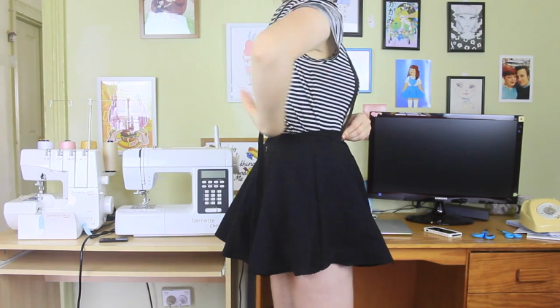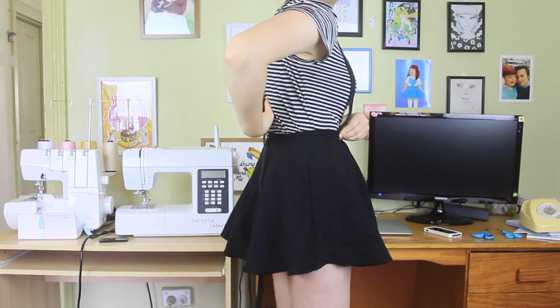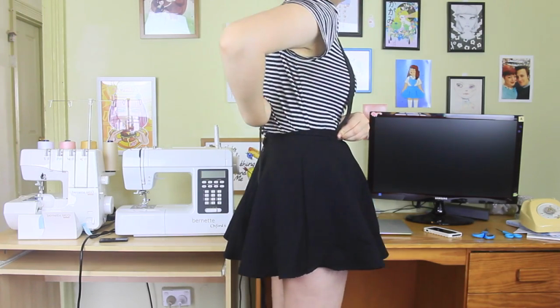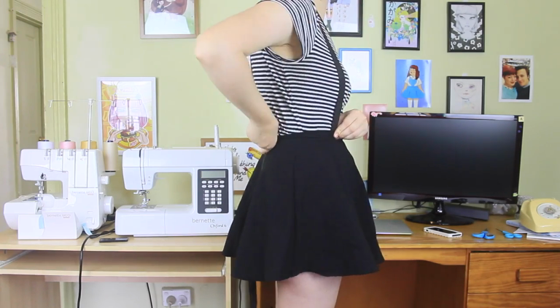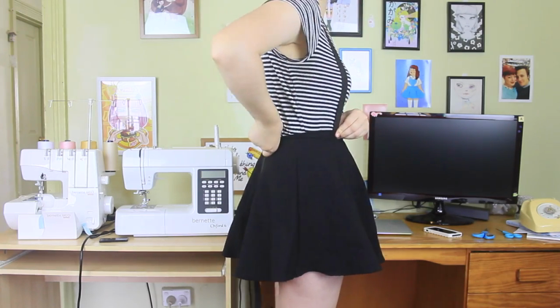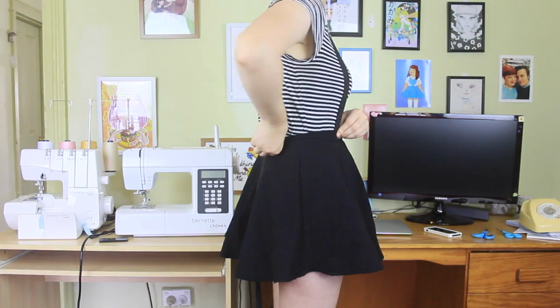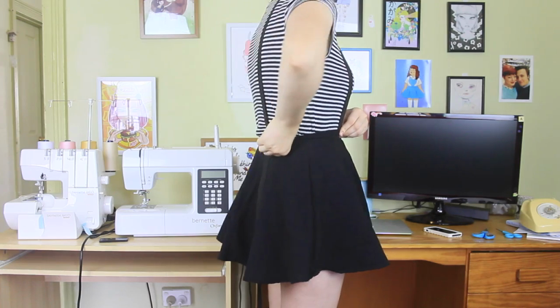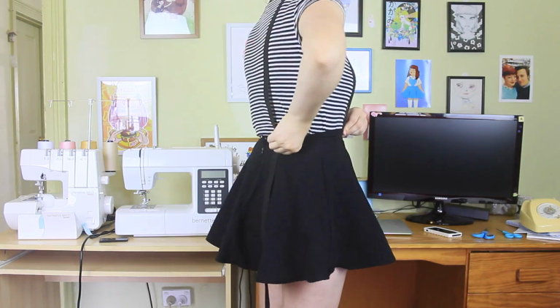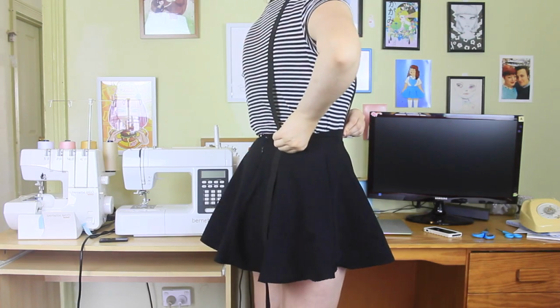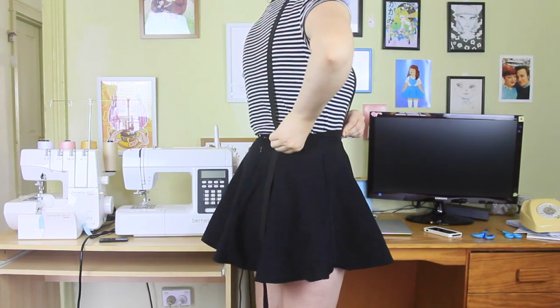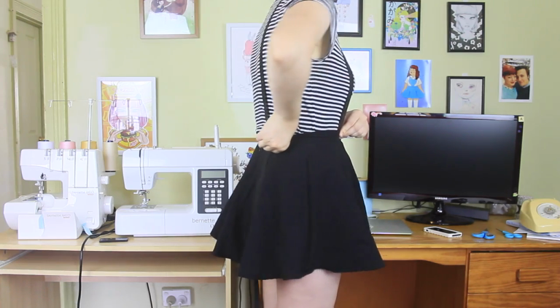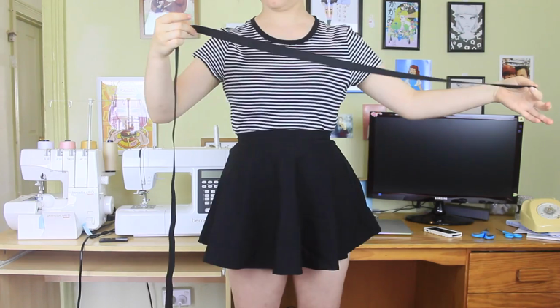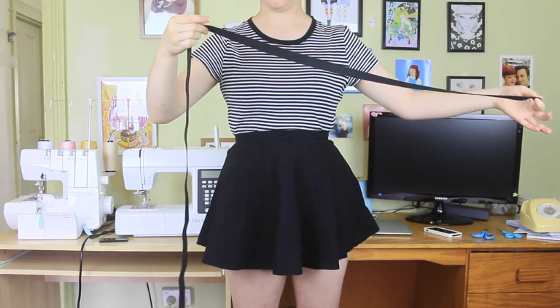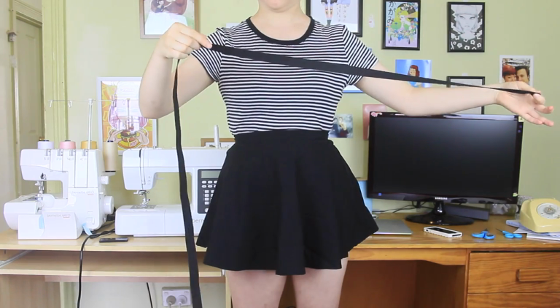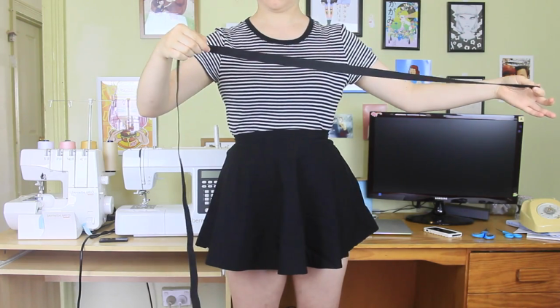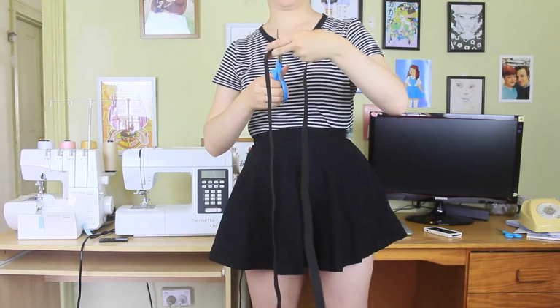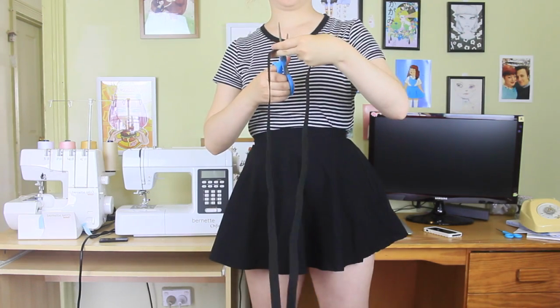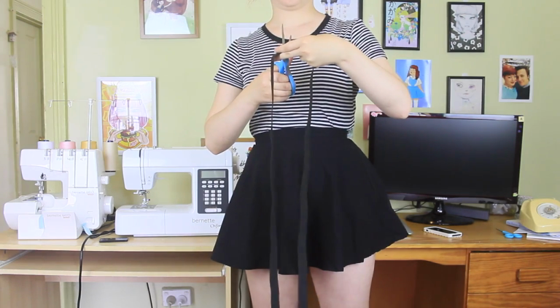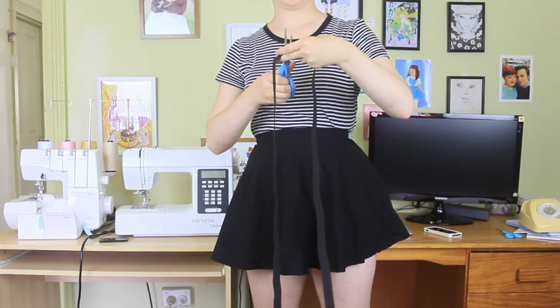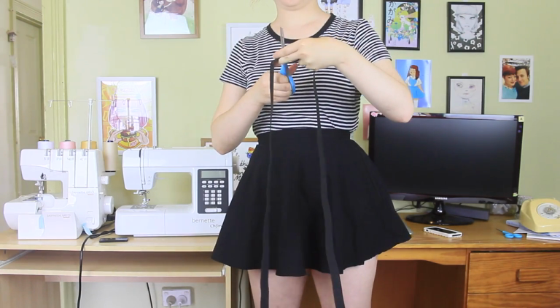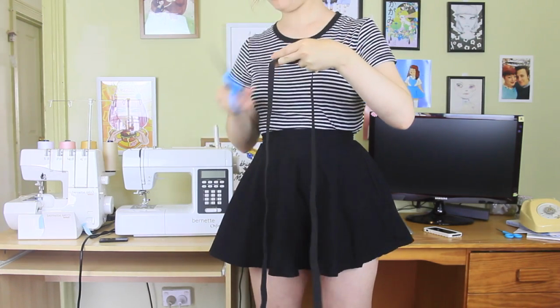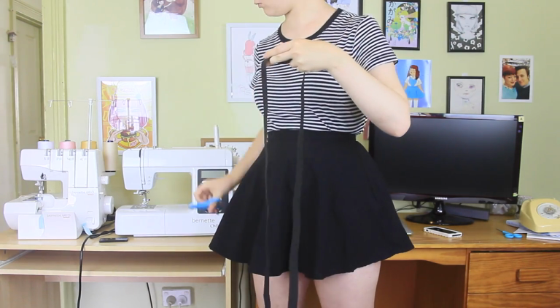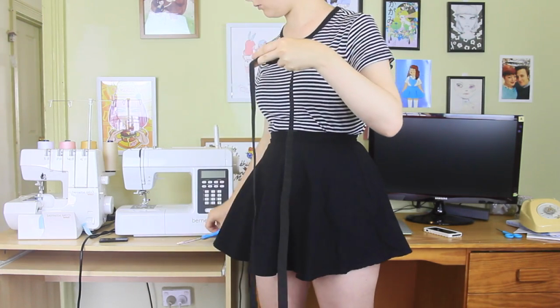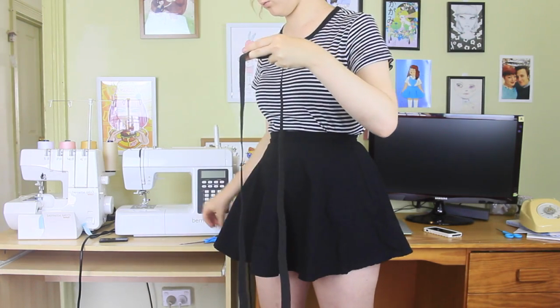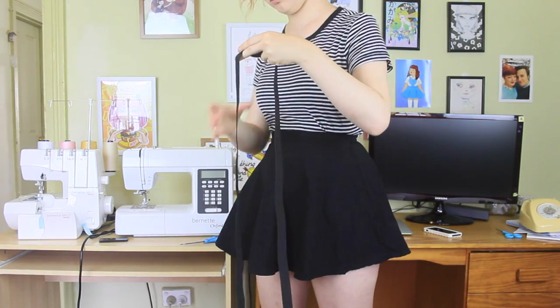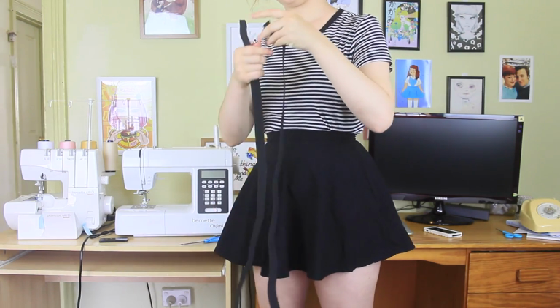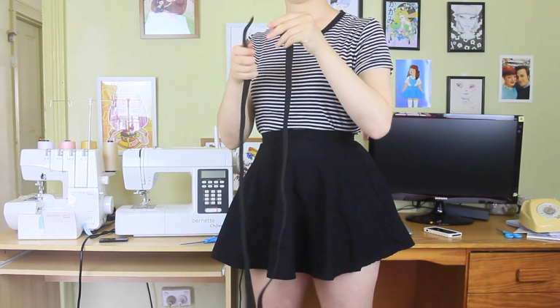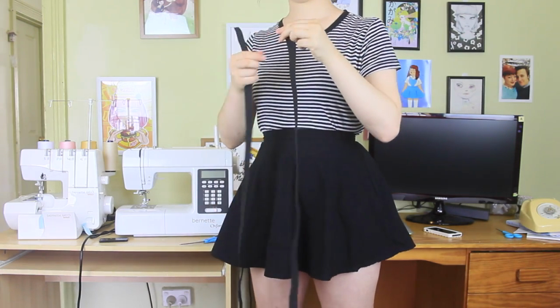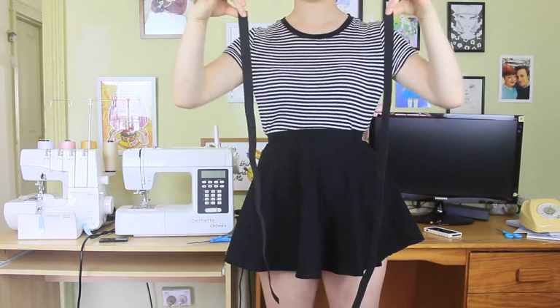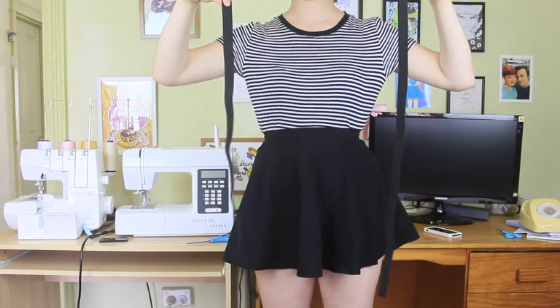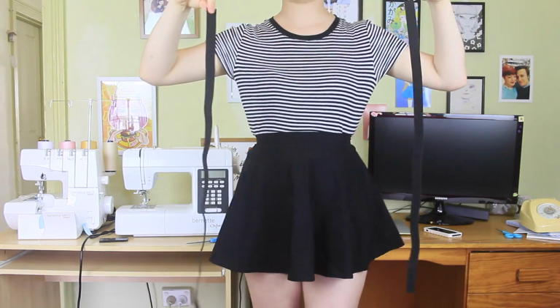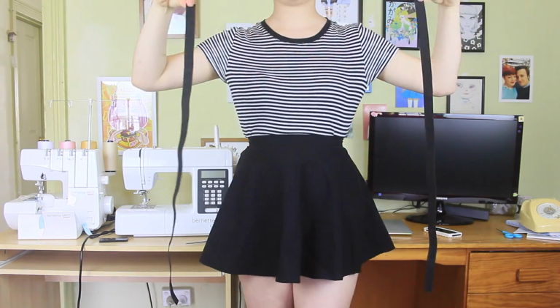With the skirt on, I draped the elastic over one shoulder, measured roughly where it should sit, and then cut this length. And I cut two pieces of elastic to this length.